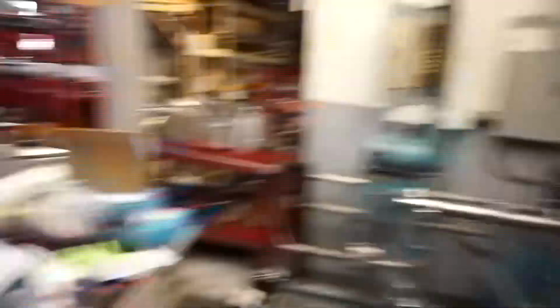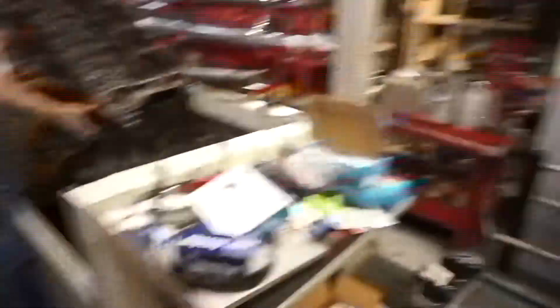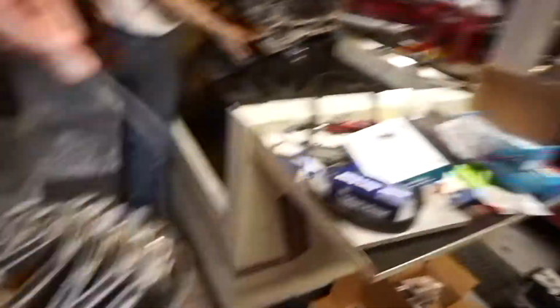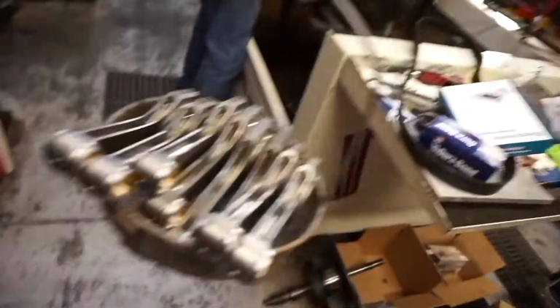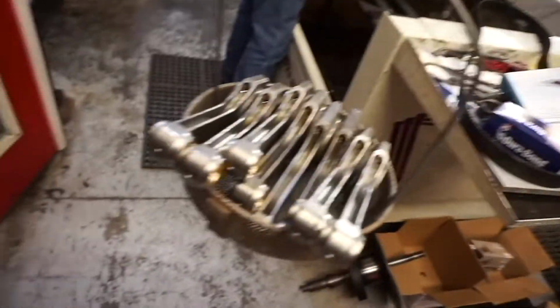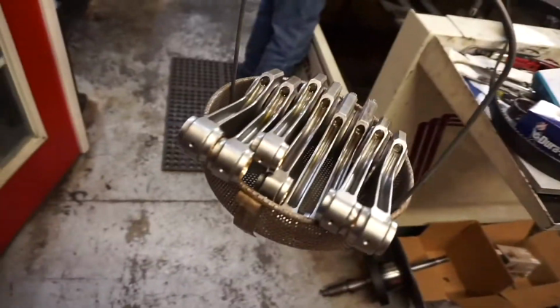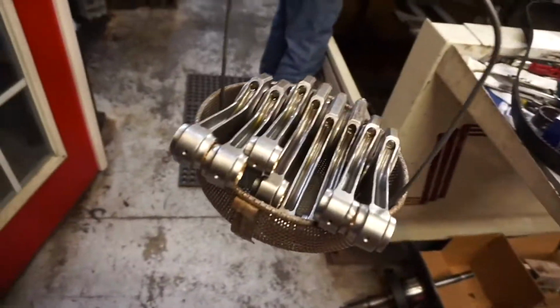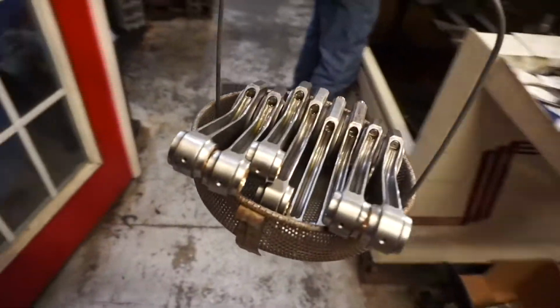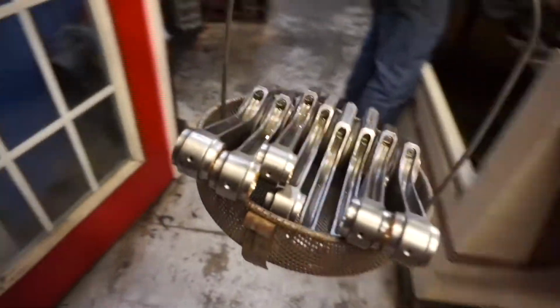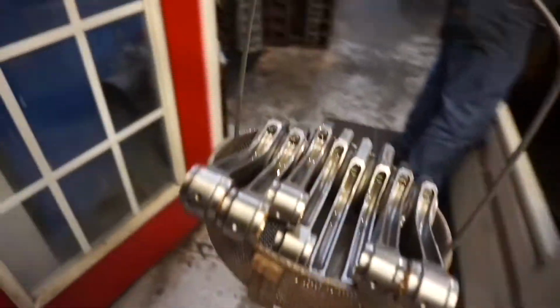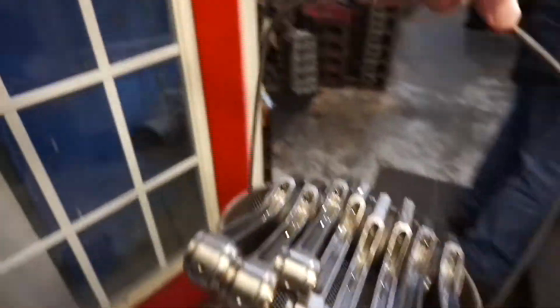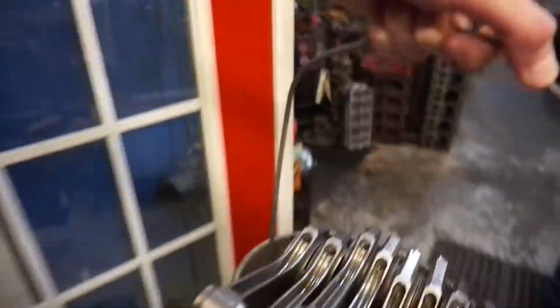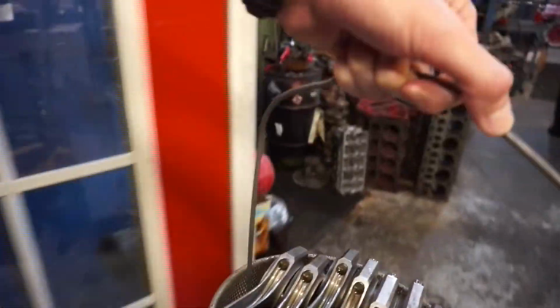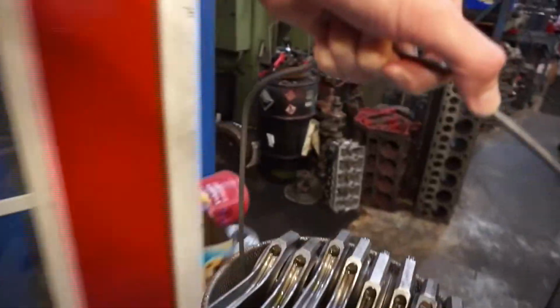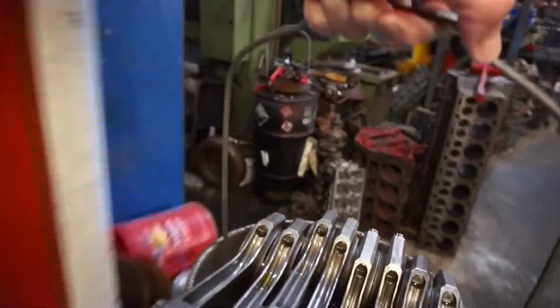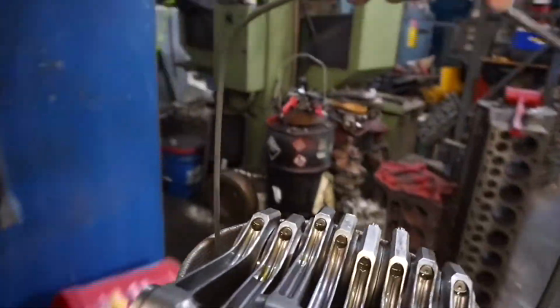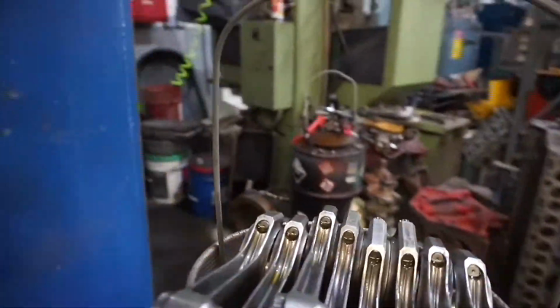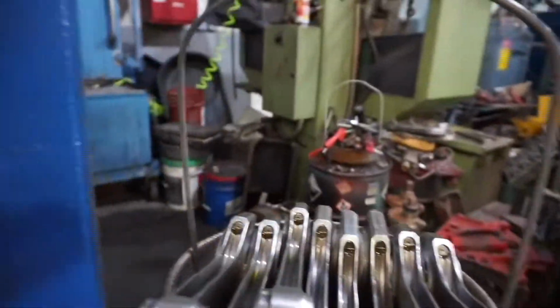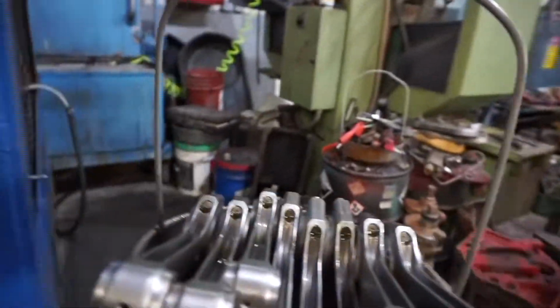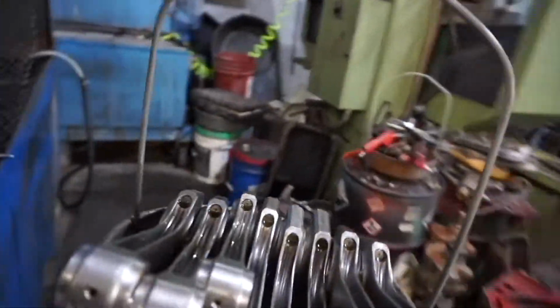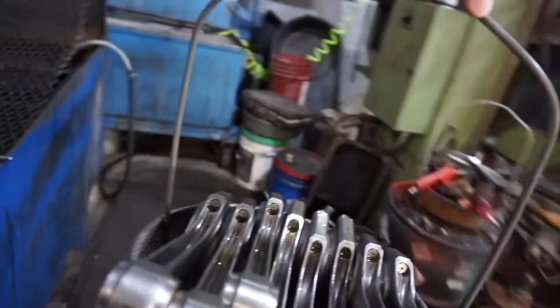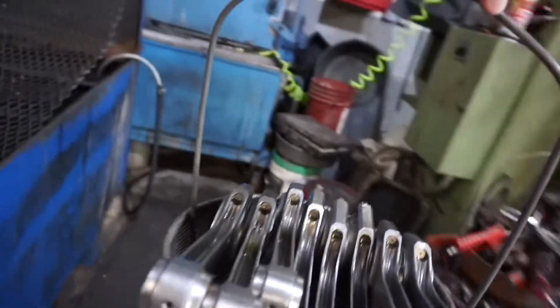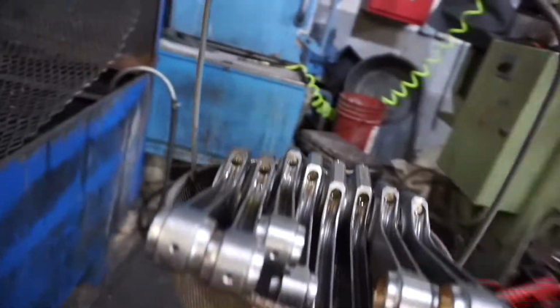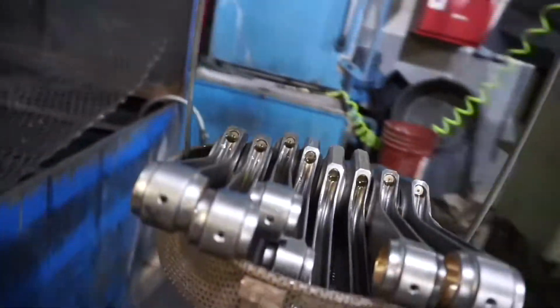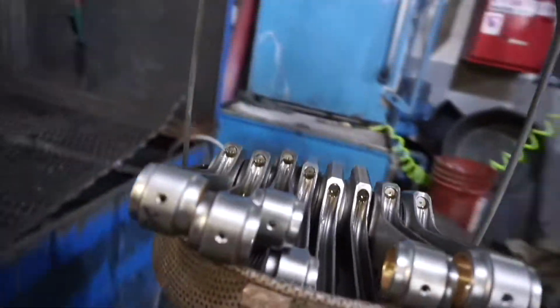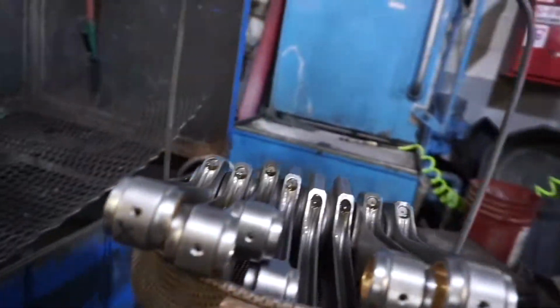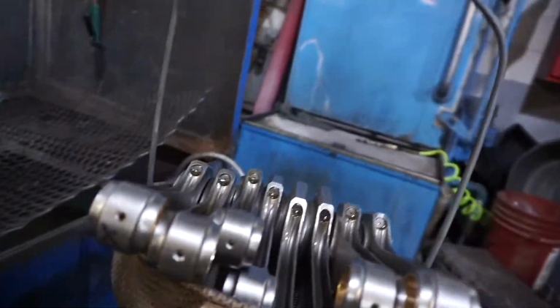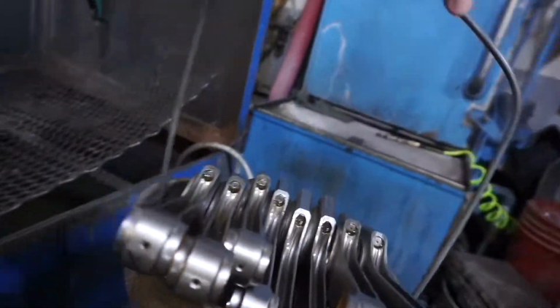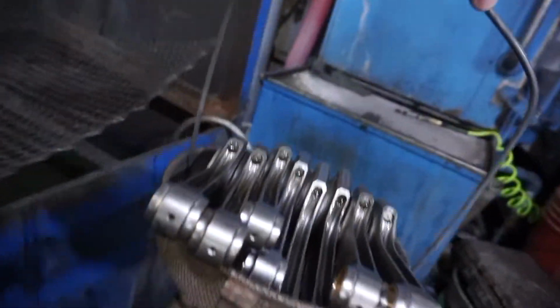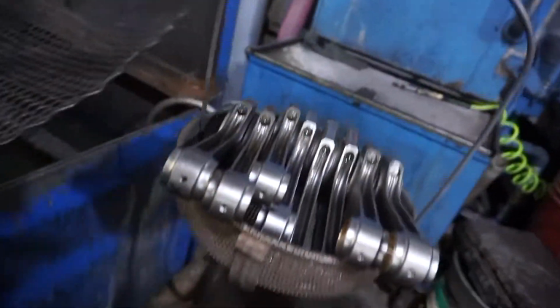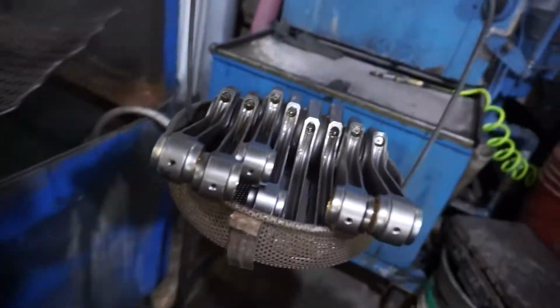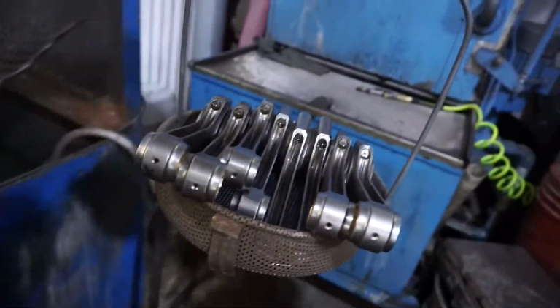We'll give these a quick wash in the hot tank and then we can go through and start balancing them.